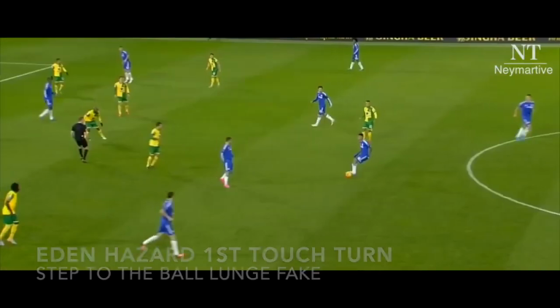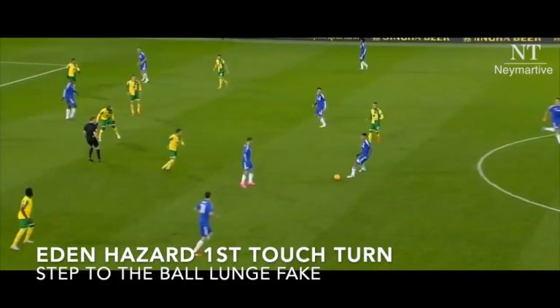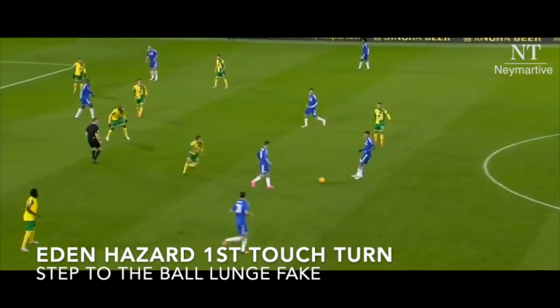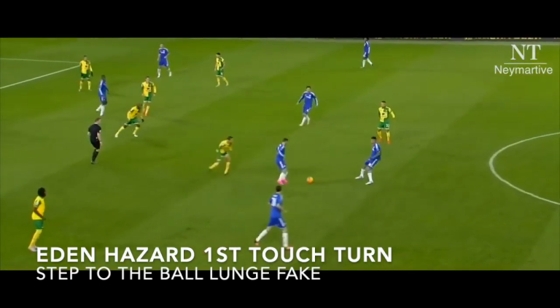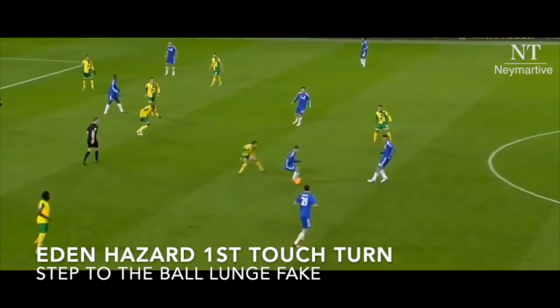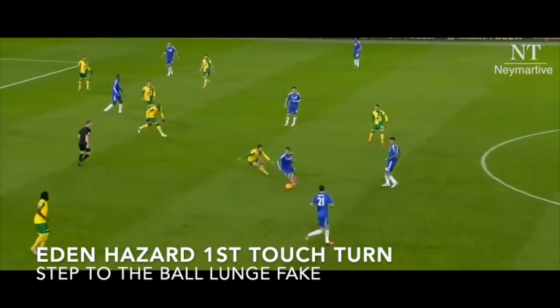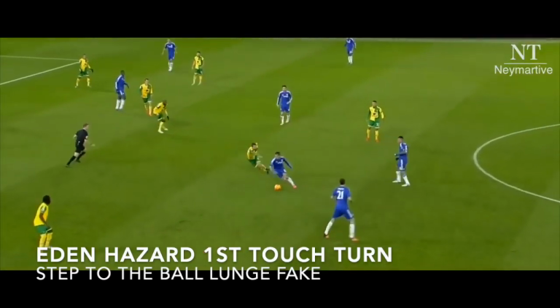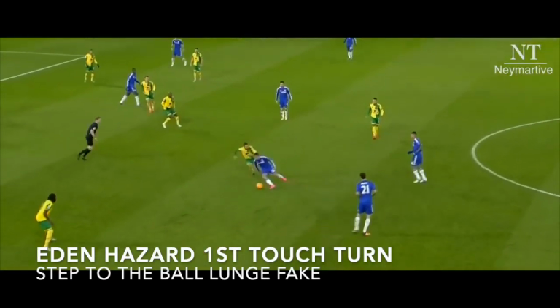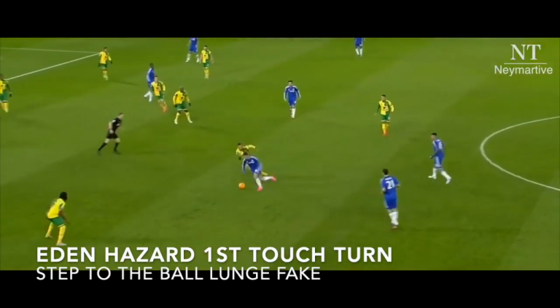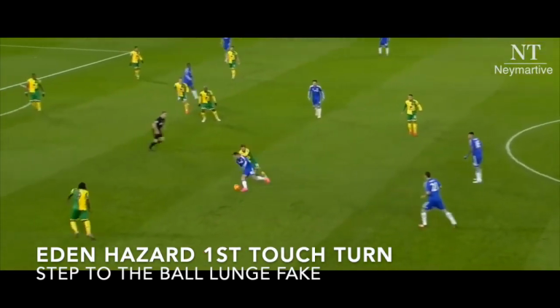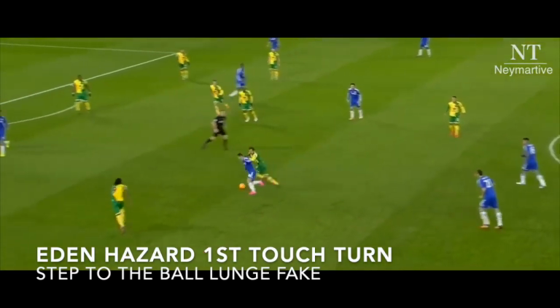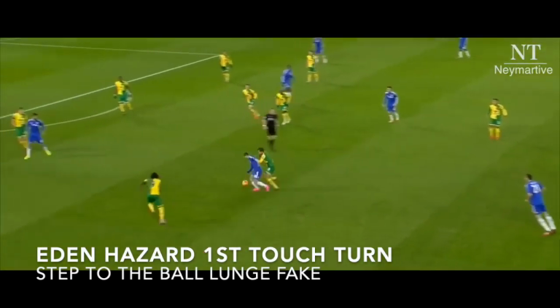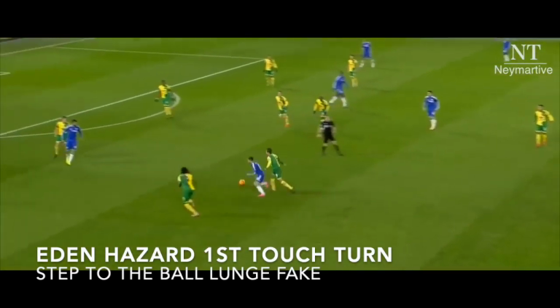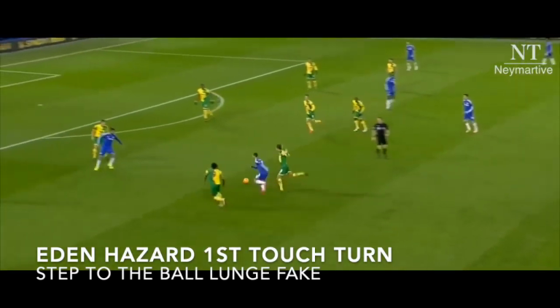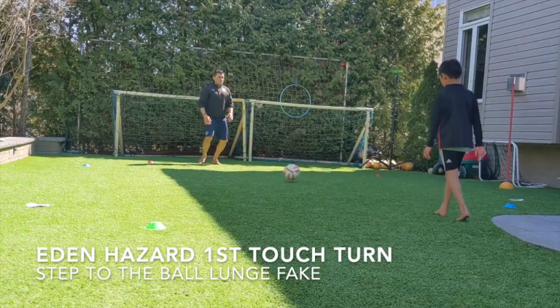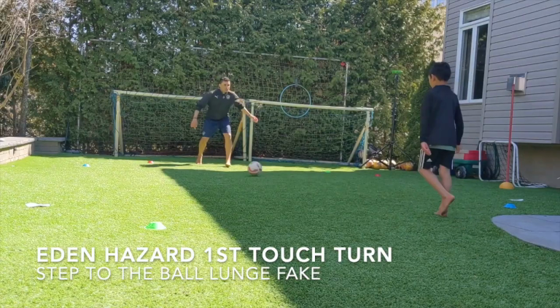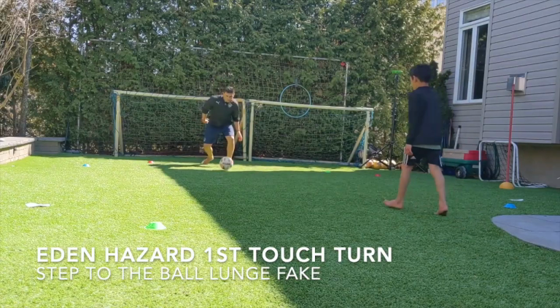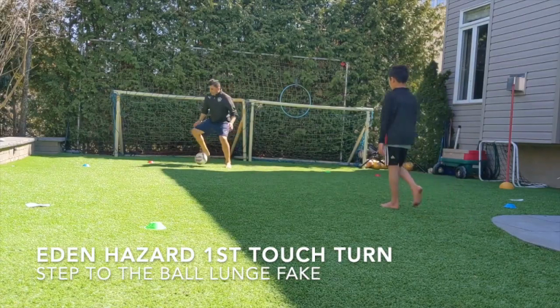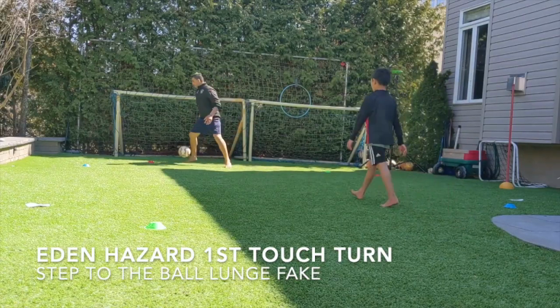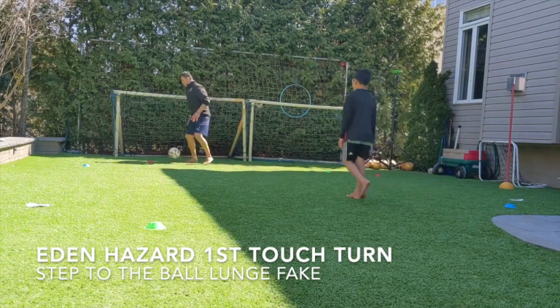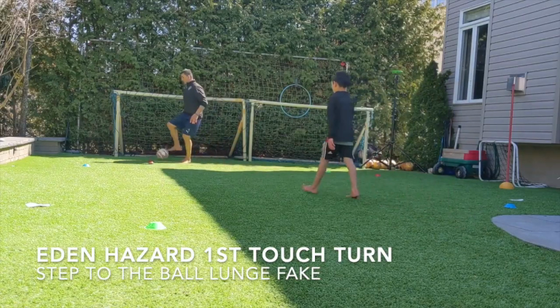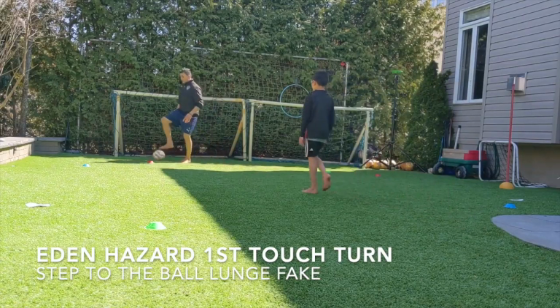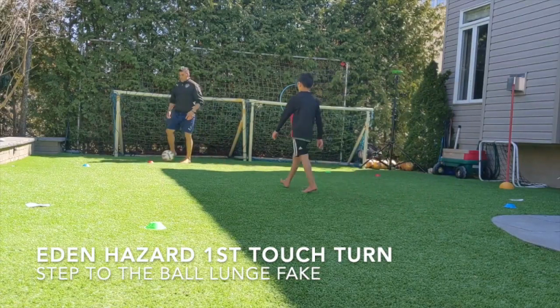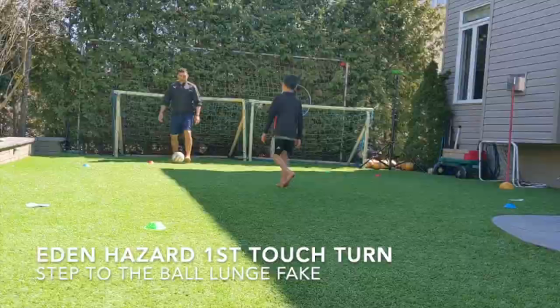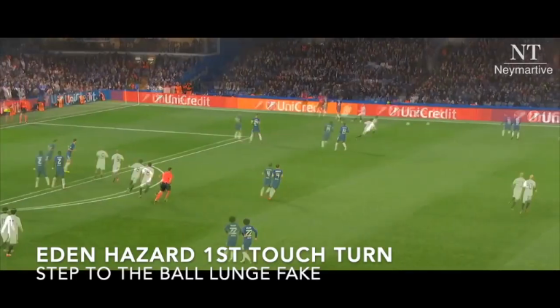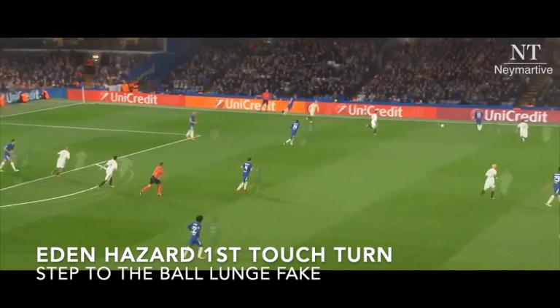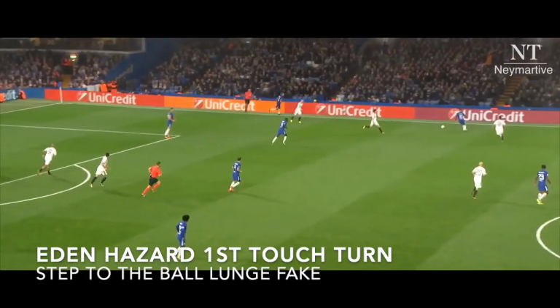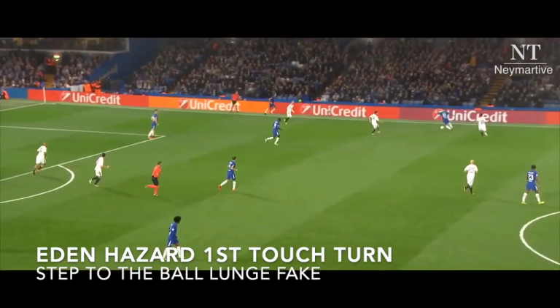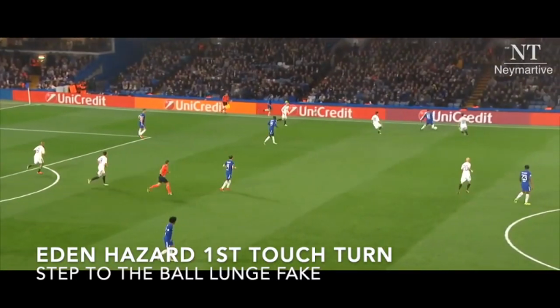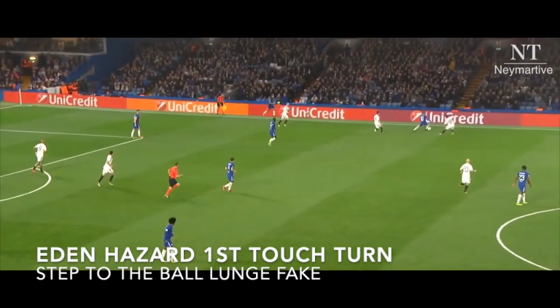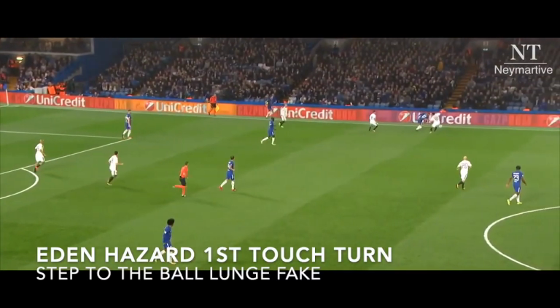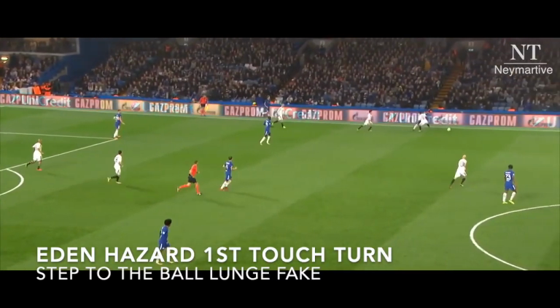Heading is hard. You're going to step two and then turn and go. It's a lunge towards the ball. Come towards, step two, and you go.